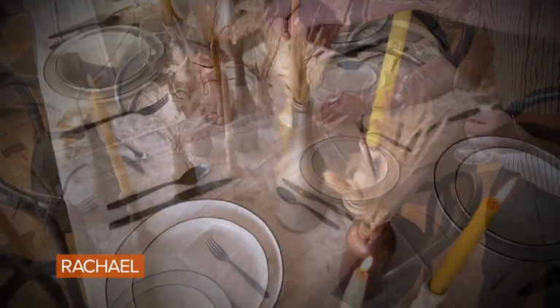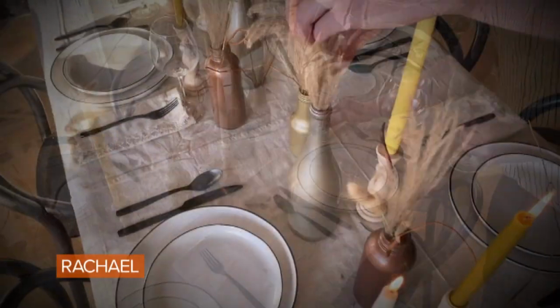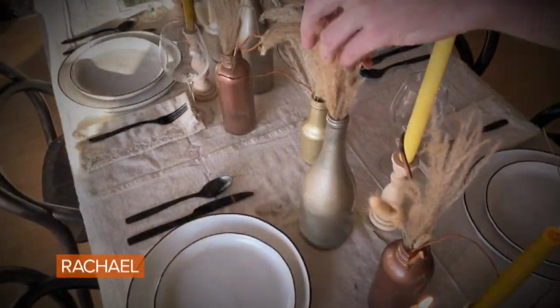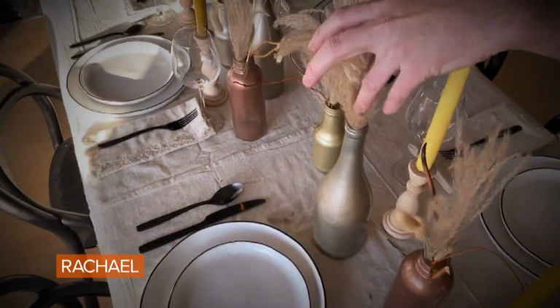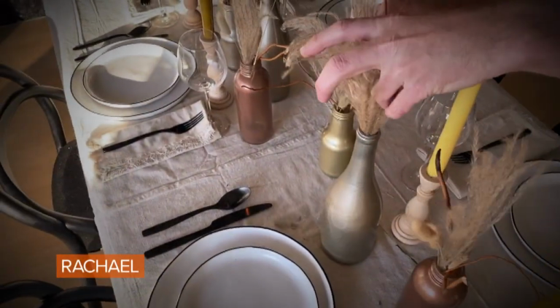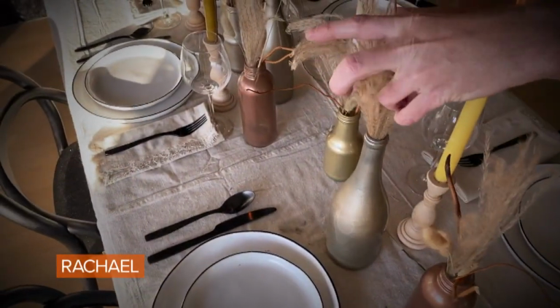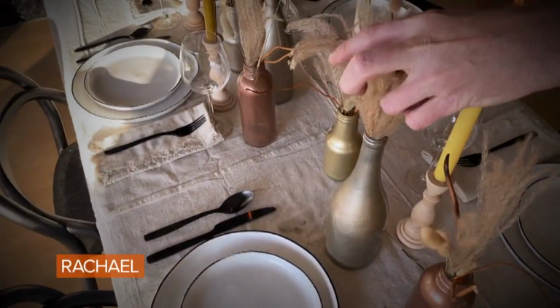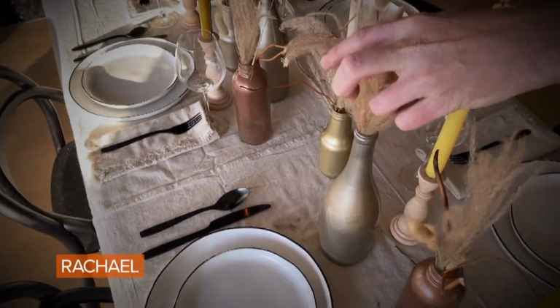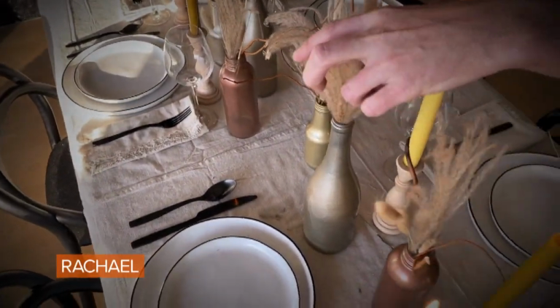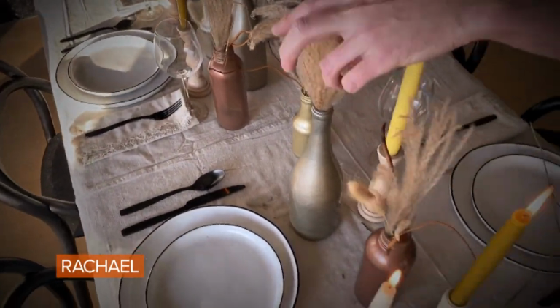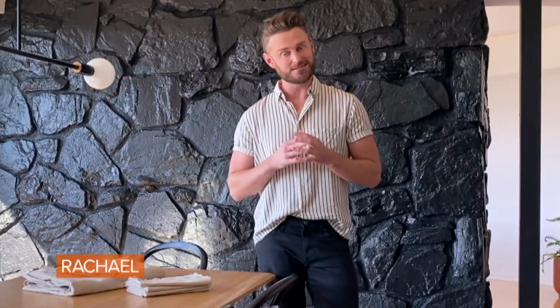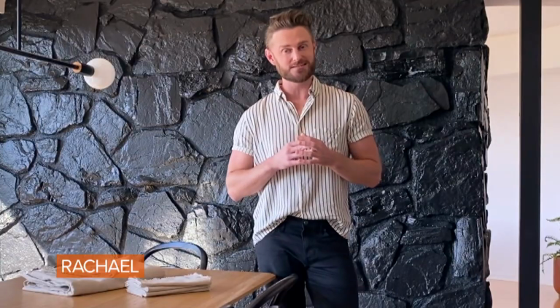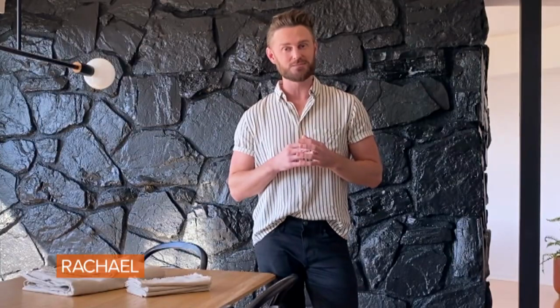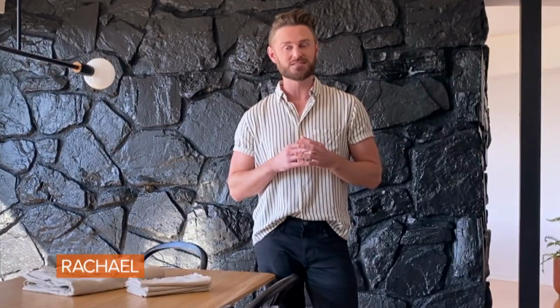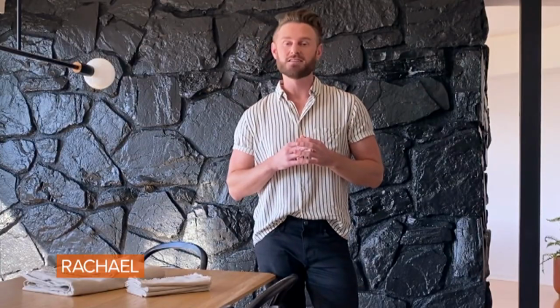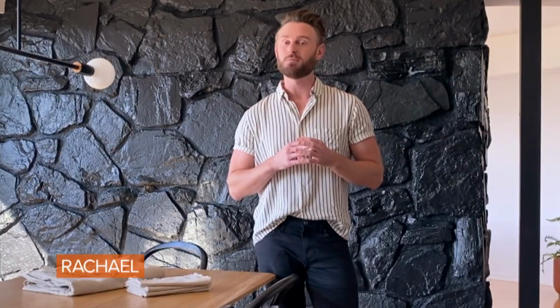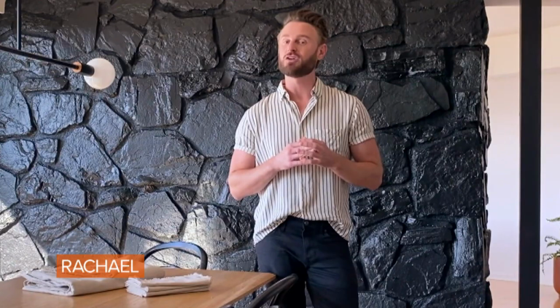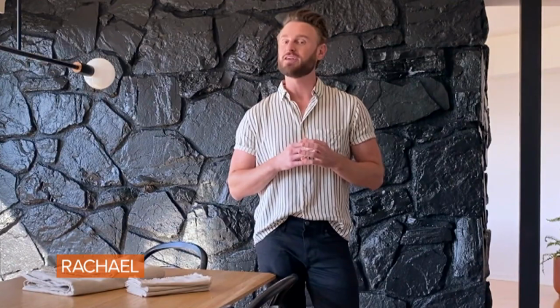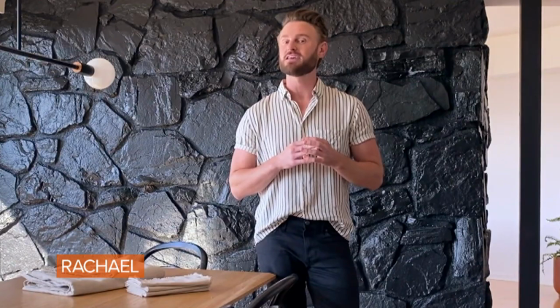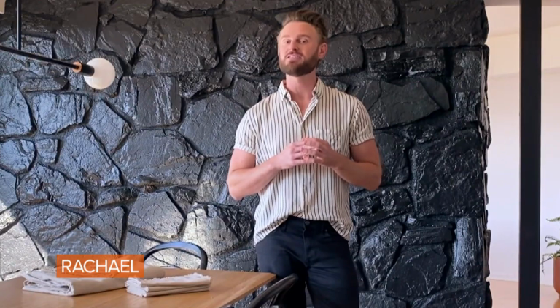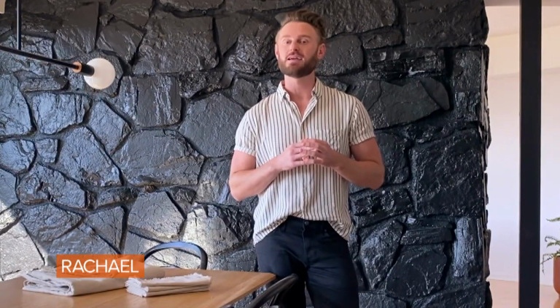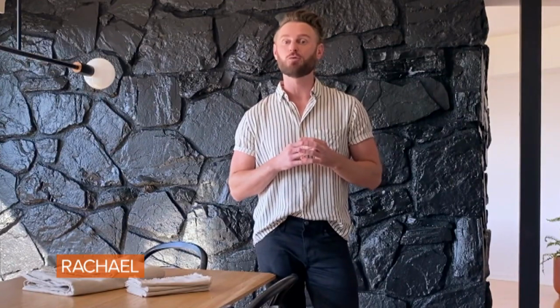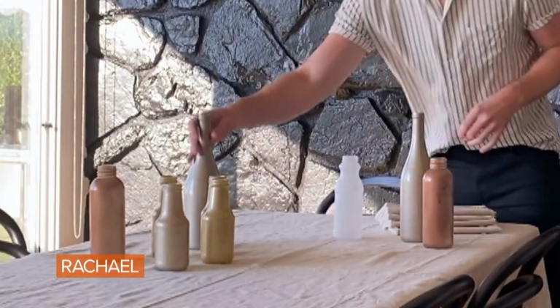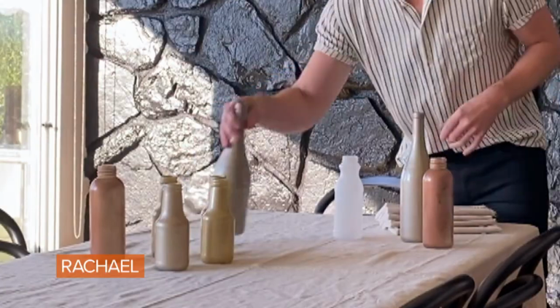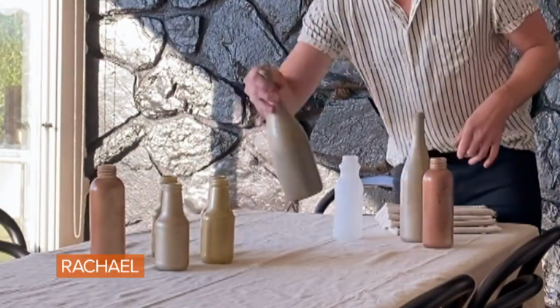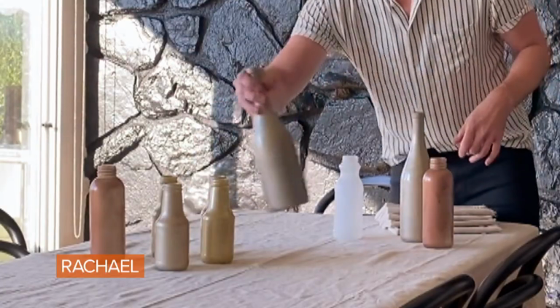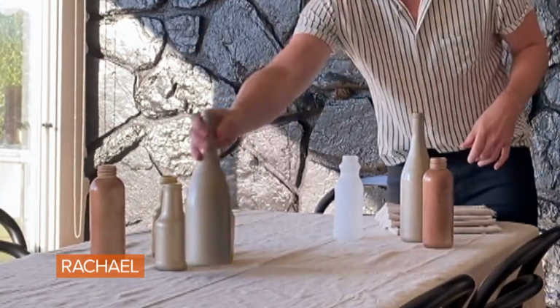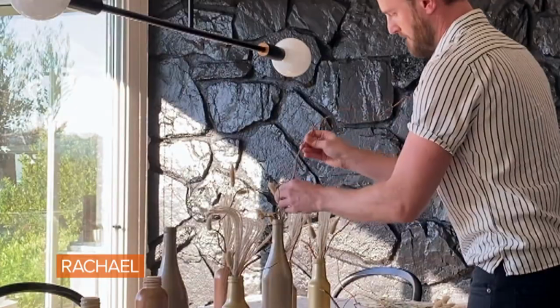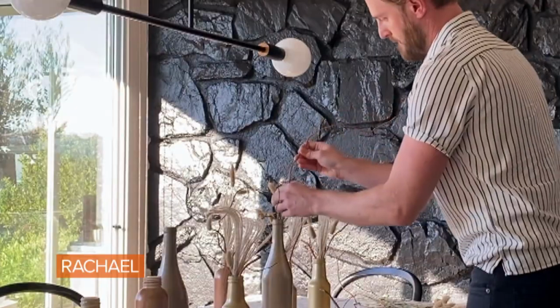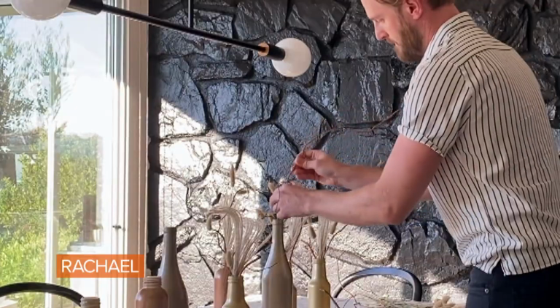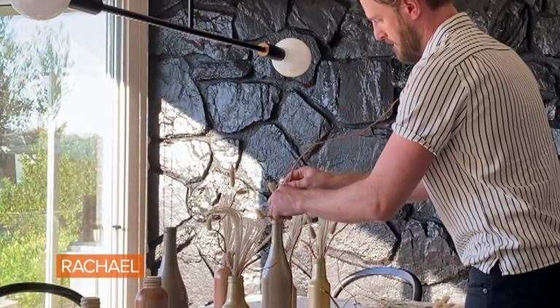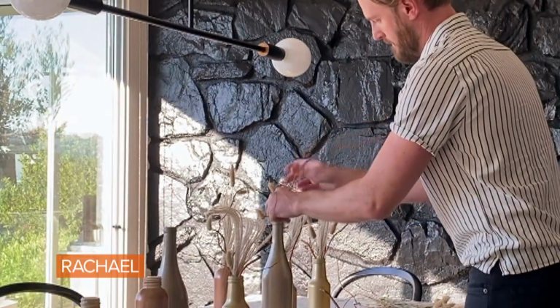Today I'm going to show you some quick and easy tips to make your Thanksgiving table beautiful, even if it's last minute.